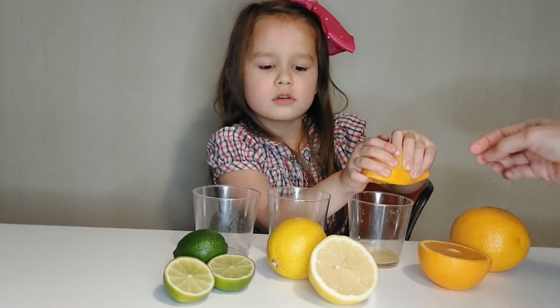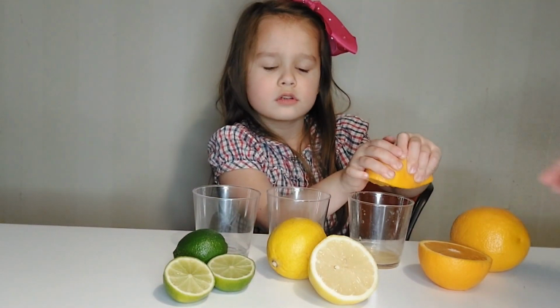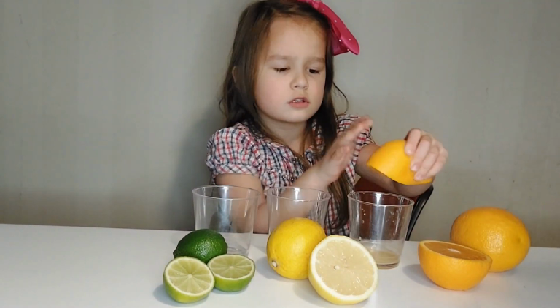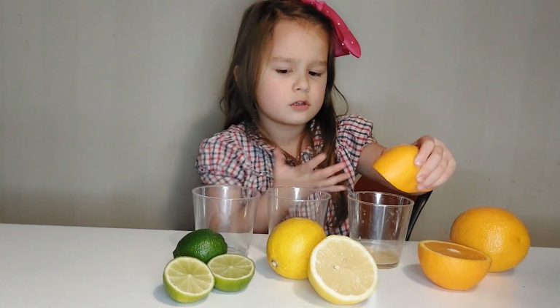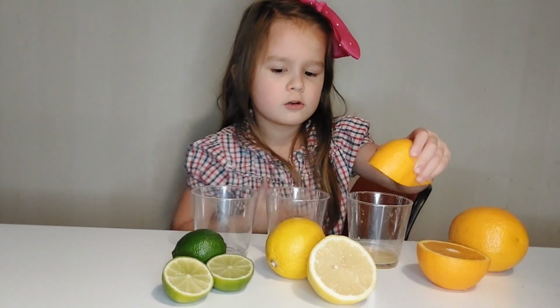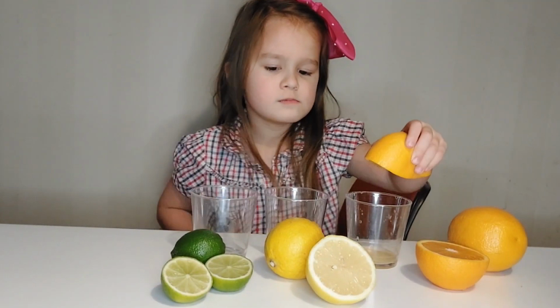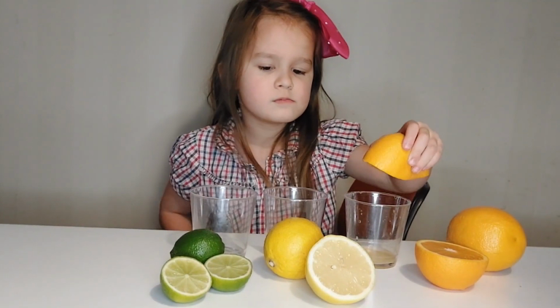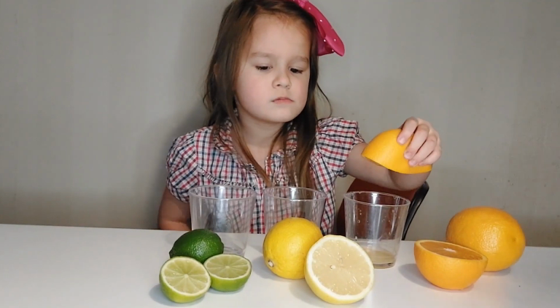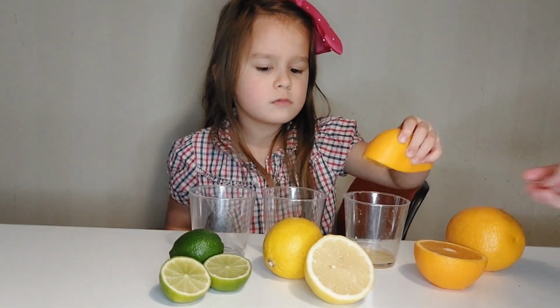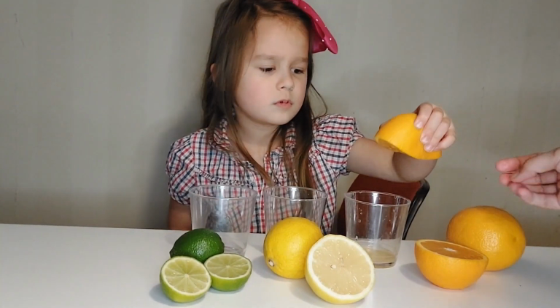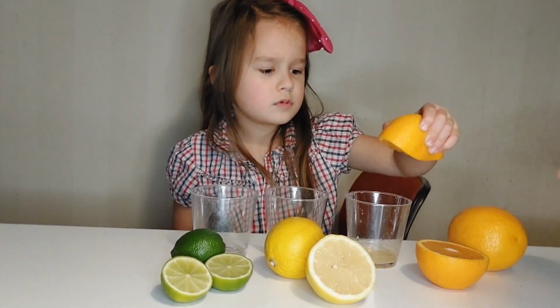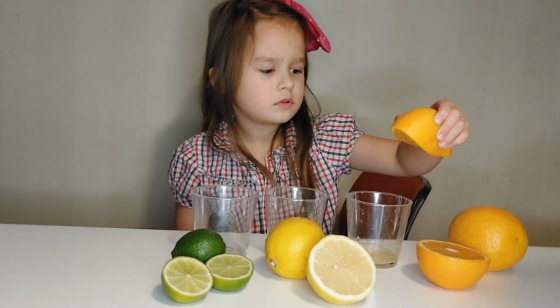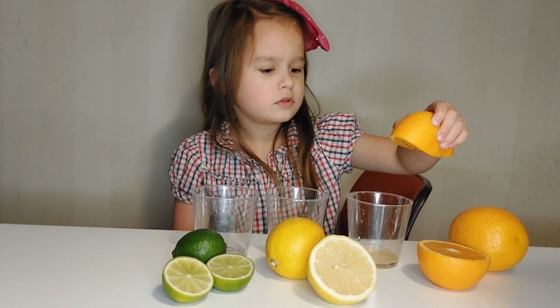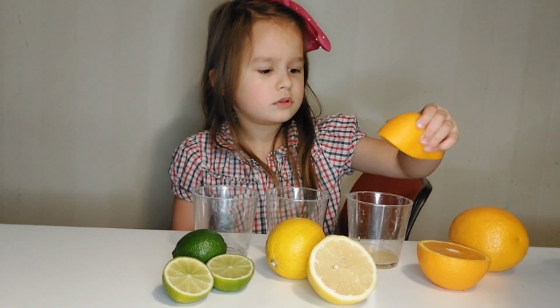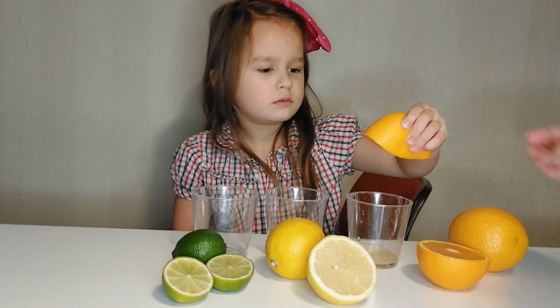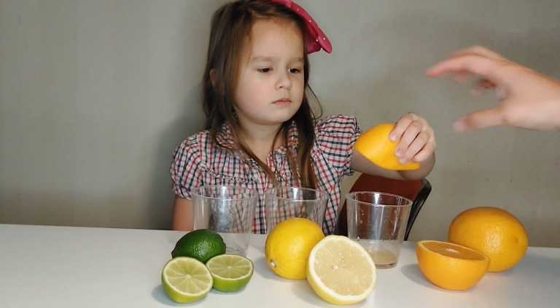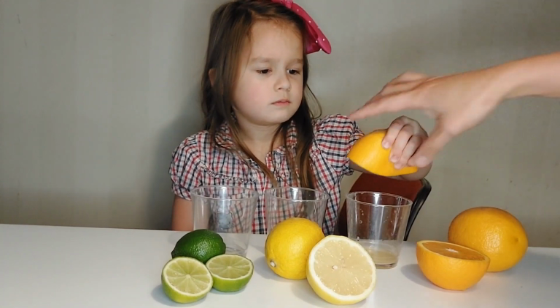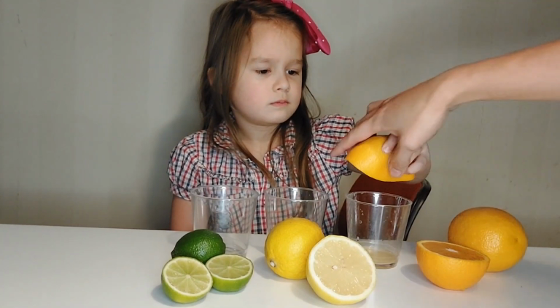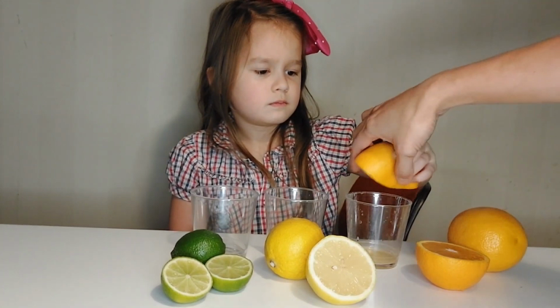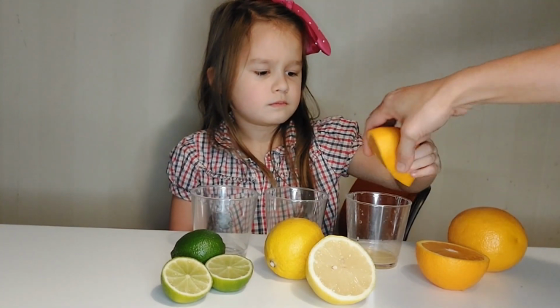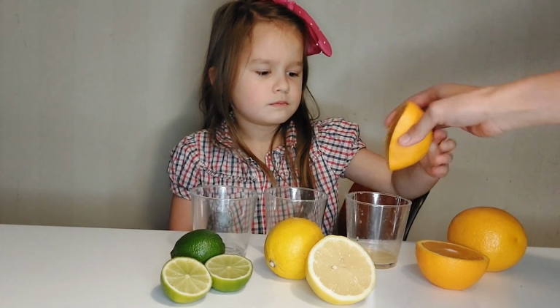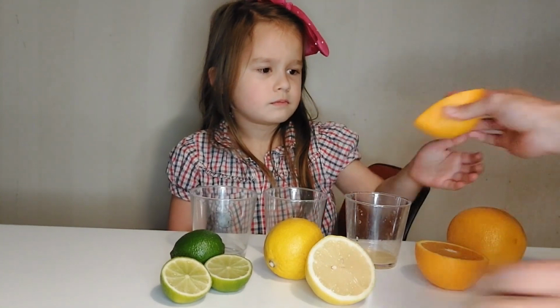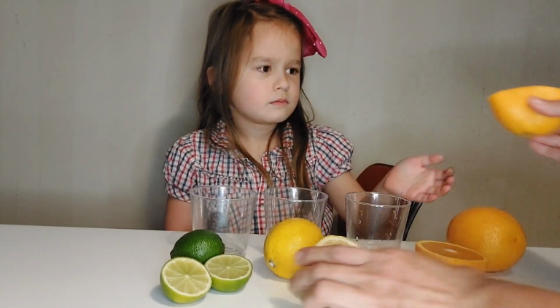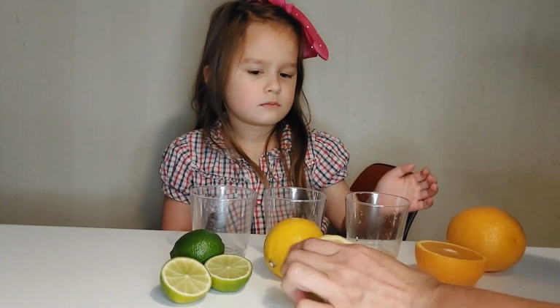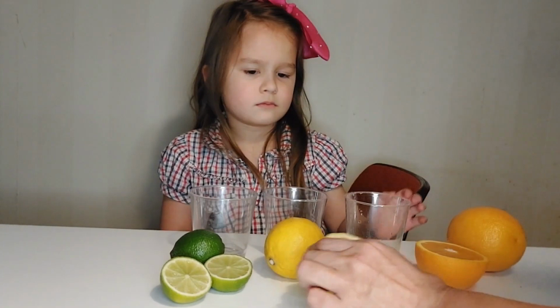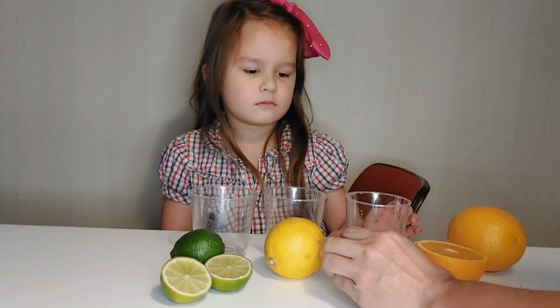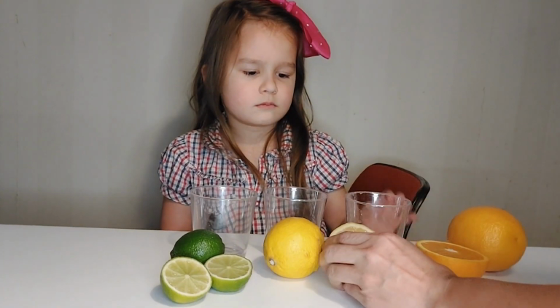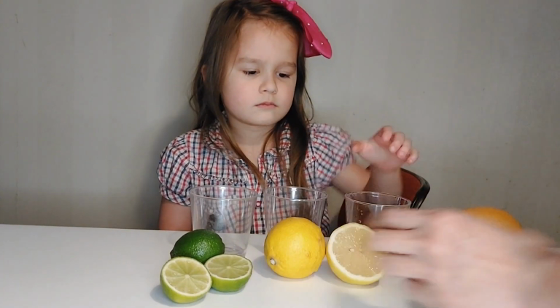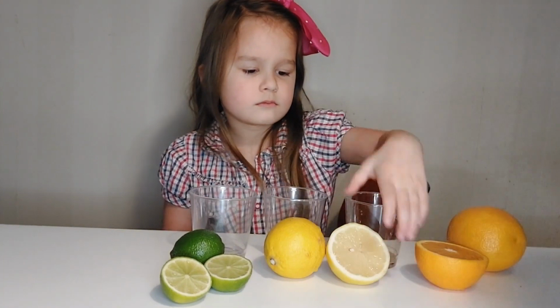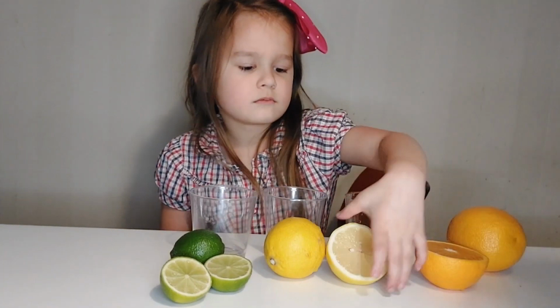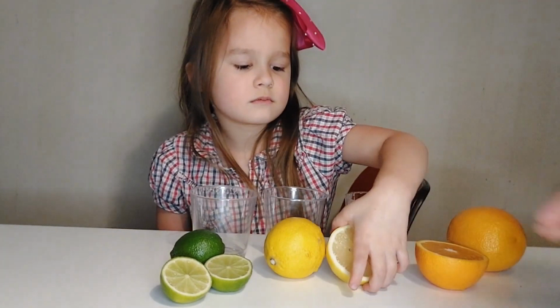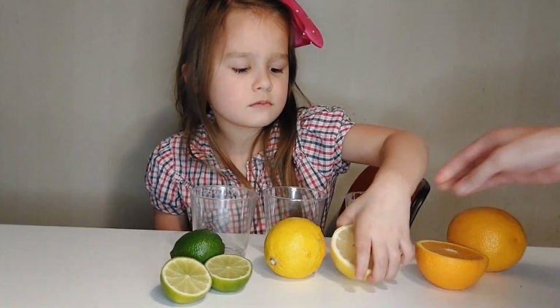Can you help me? It won't come out, it's so hard. And the other one is lime. Okay, I can help you. Okay, you press the lemon.